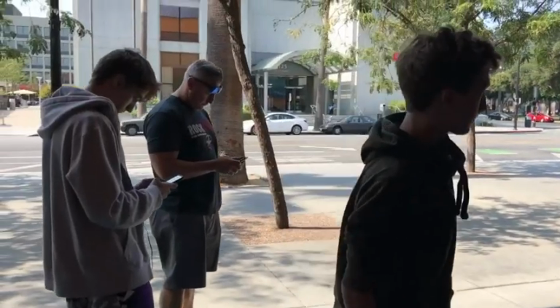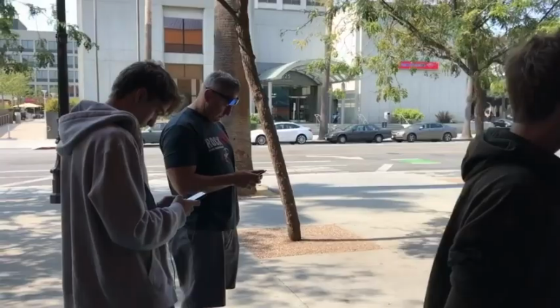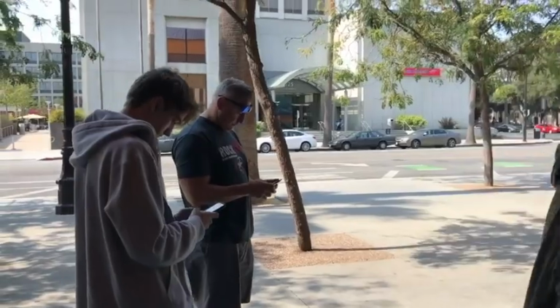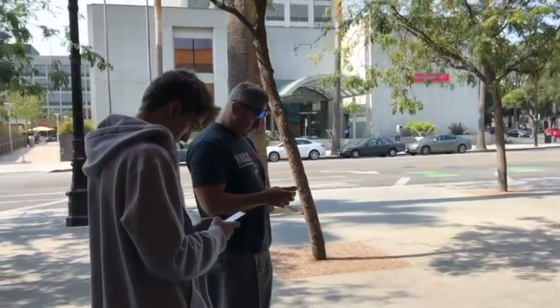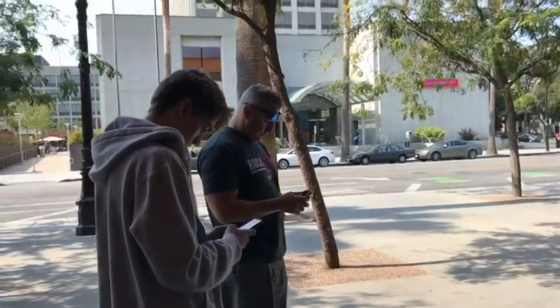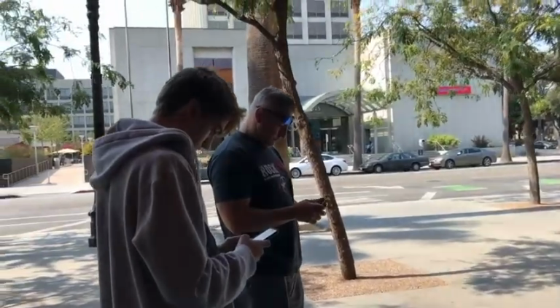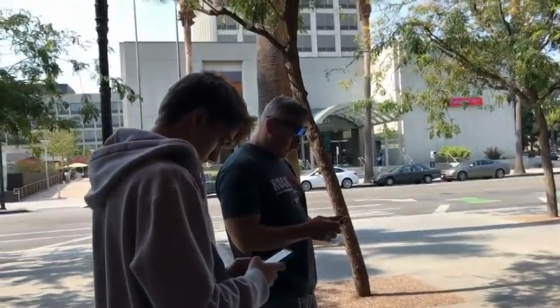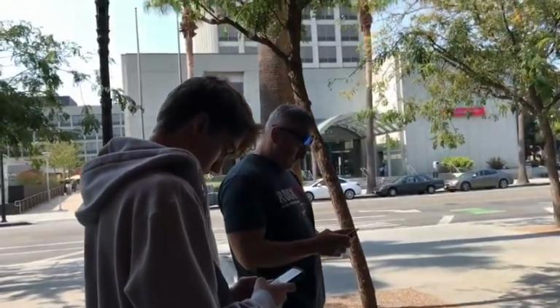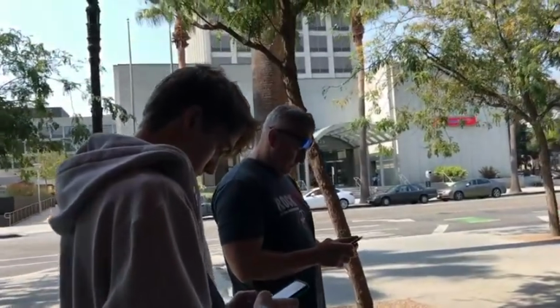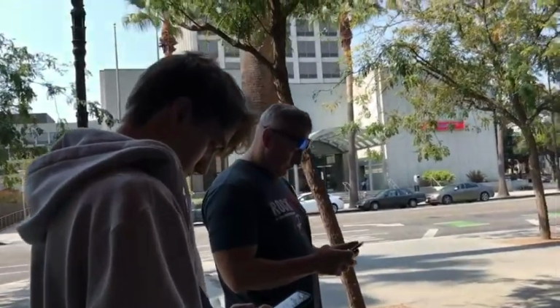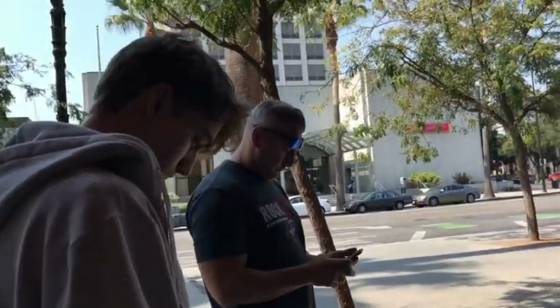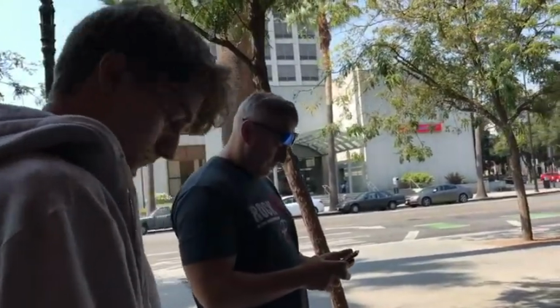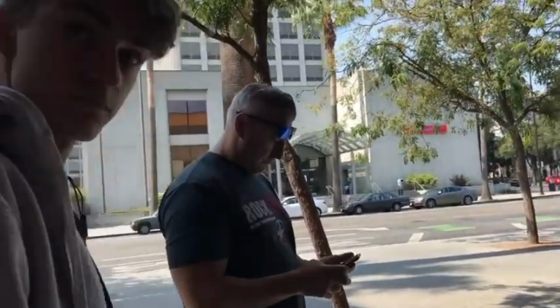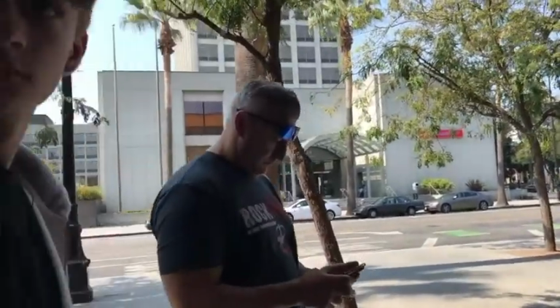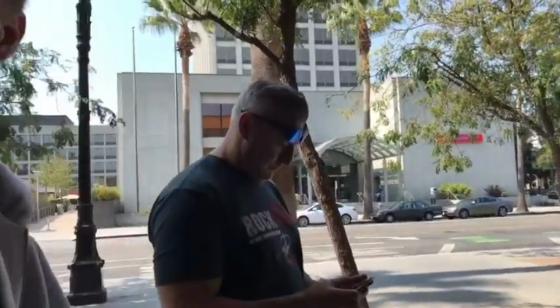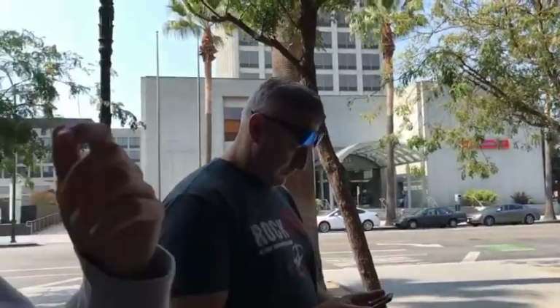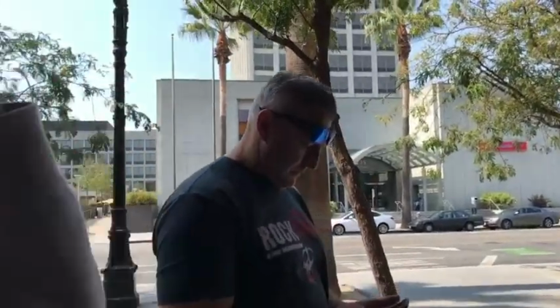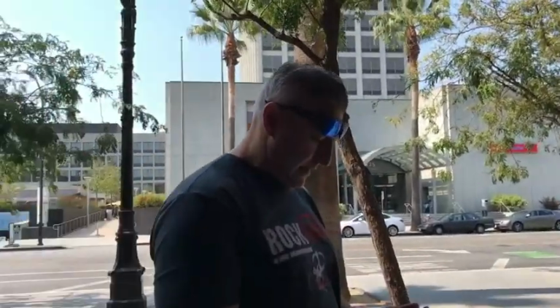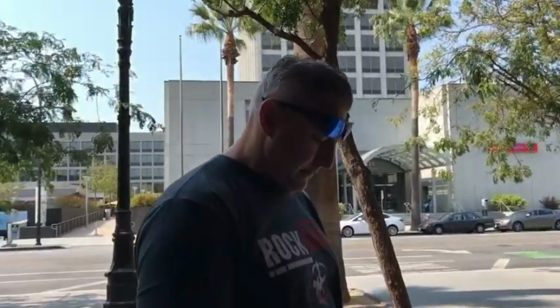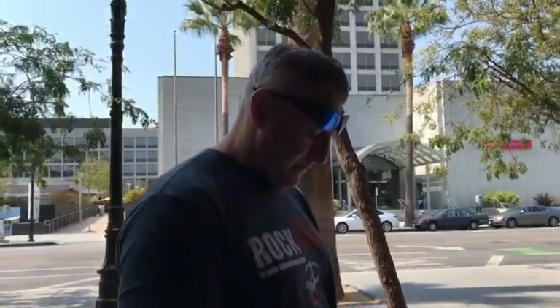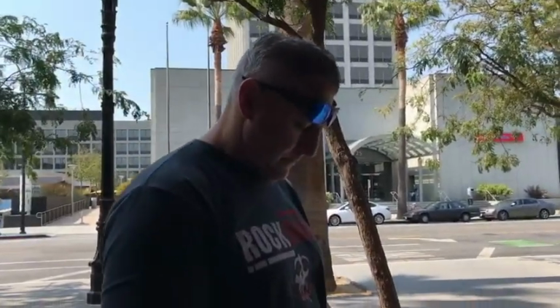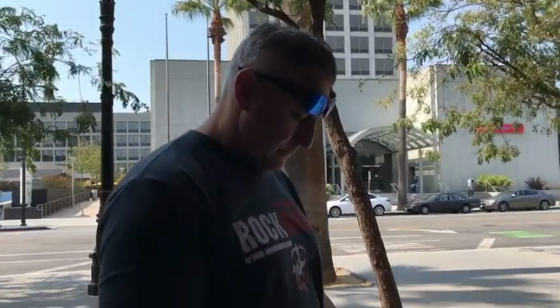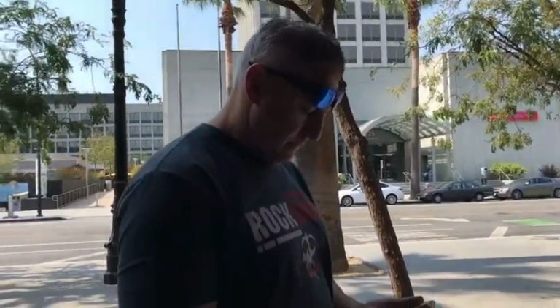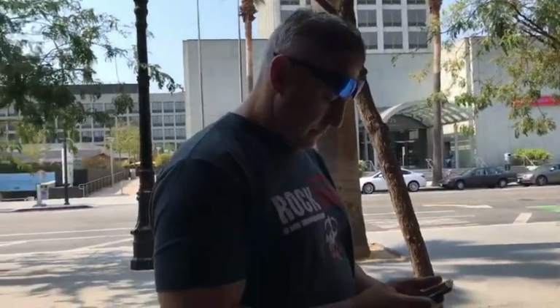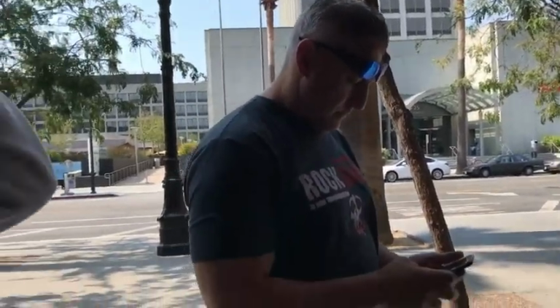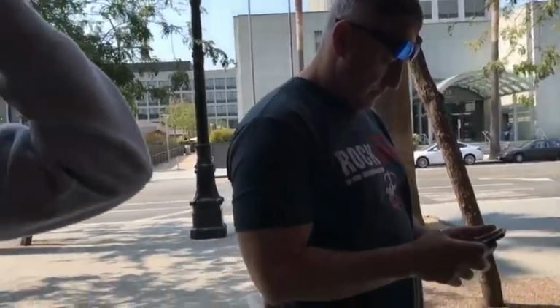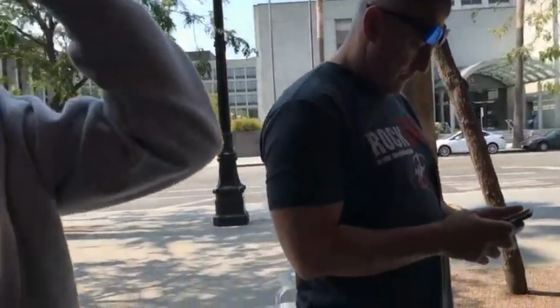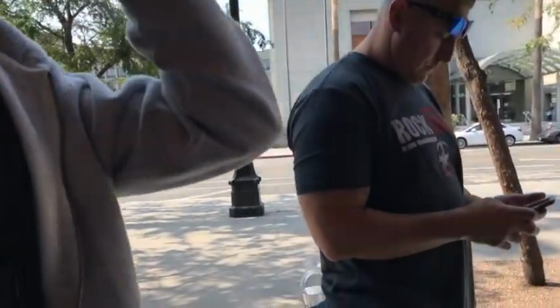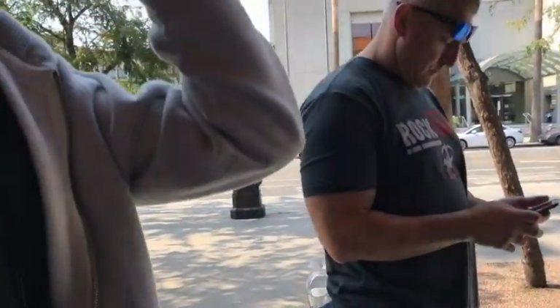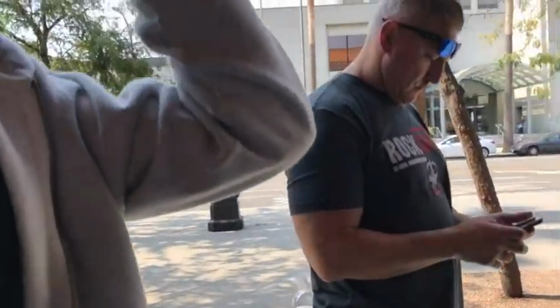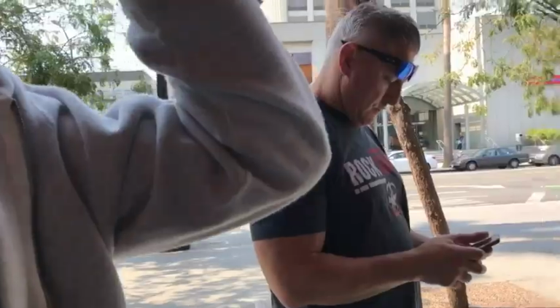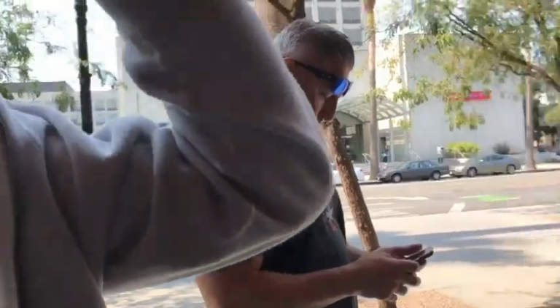Did you guys at least think the movie was cool on that screen? Yeah, I thought the movie was cool. I did too. I loved it.